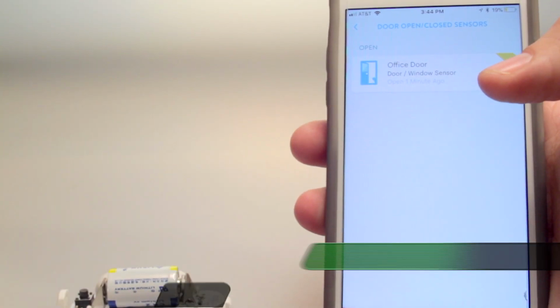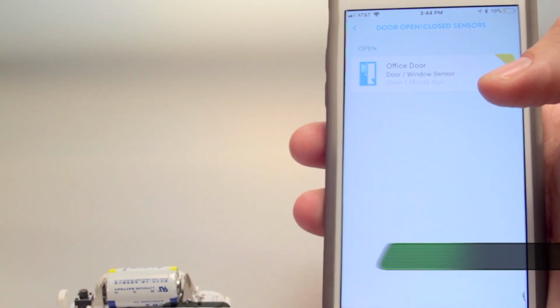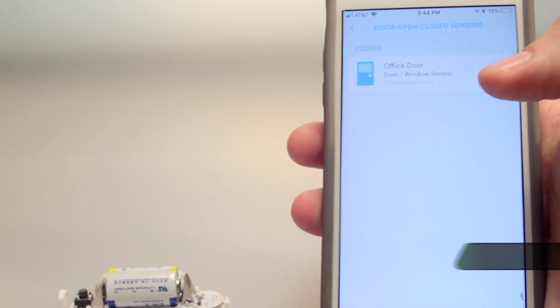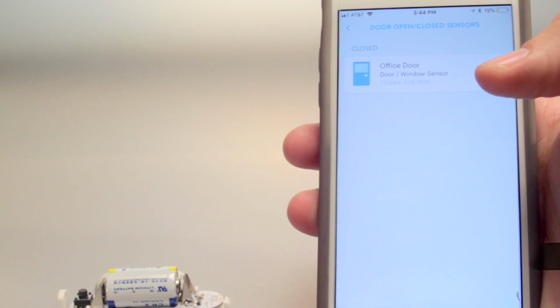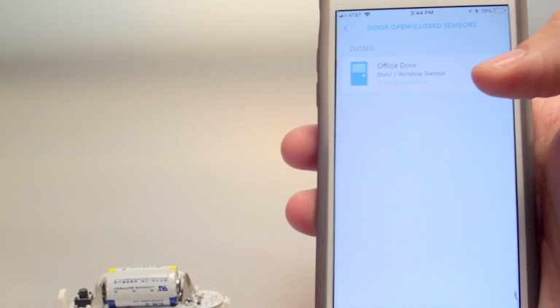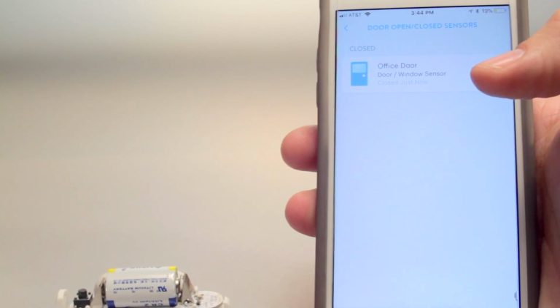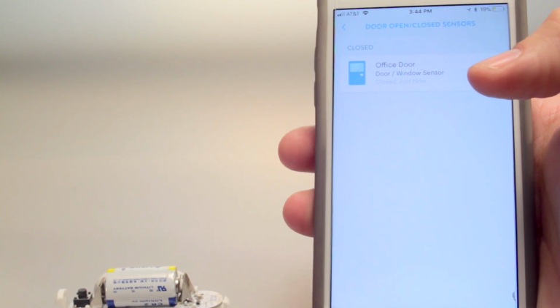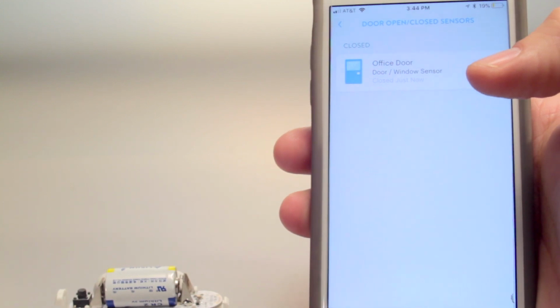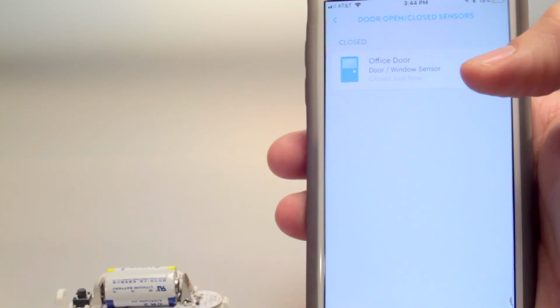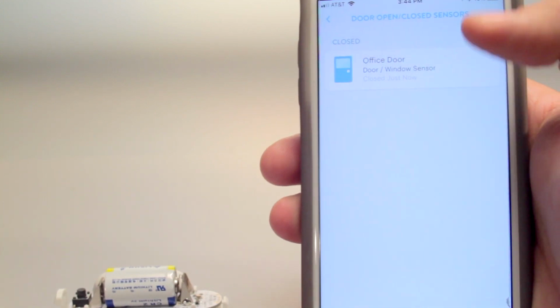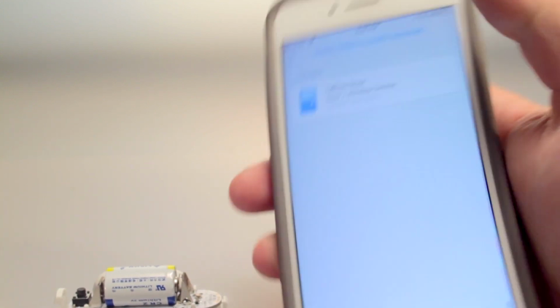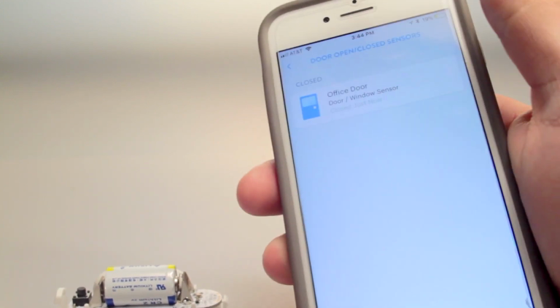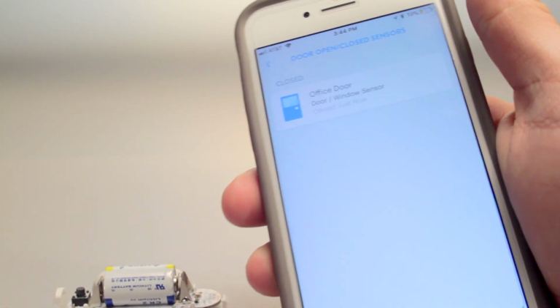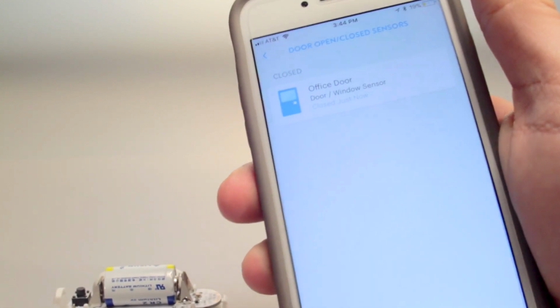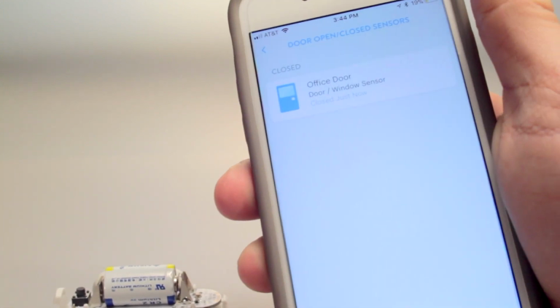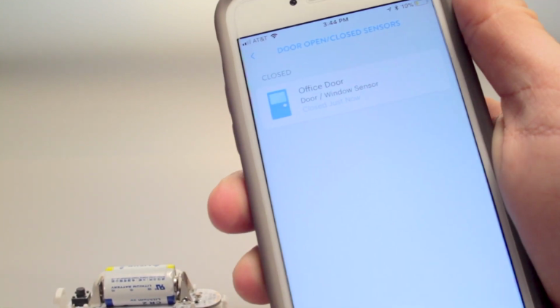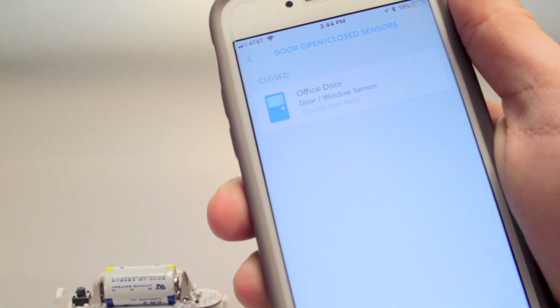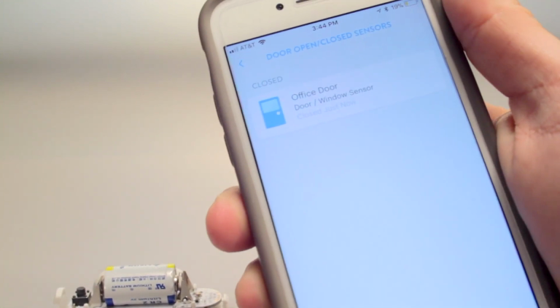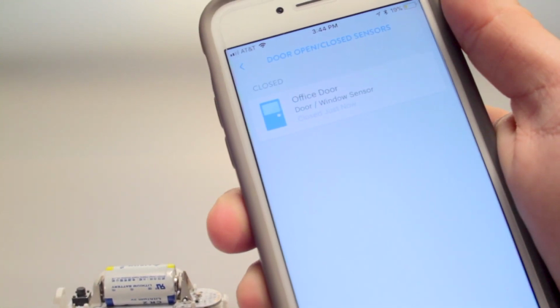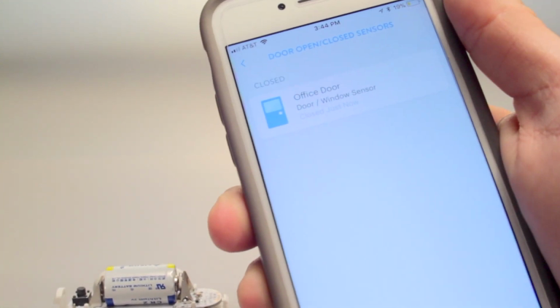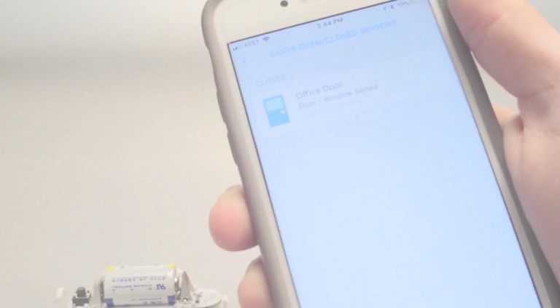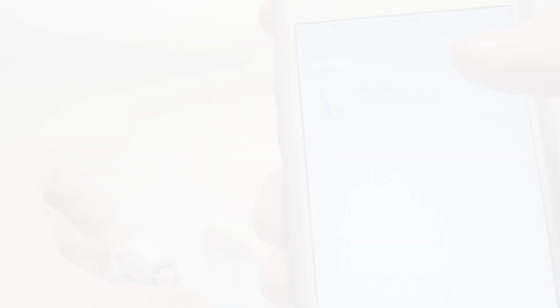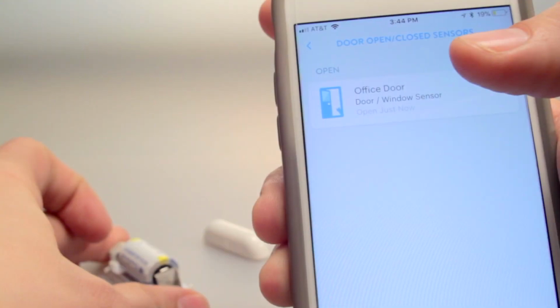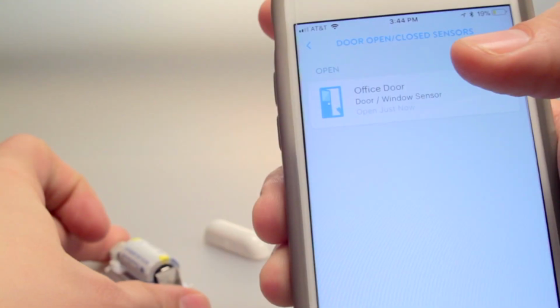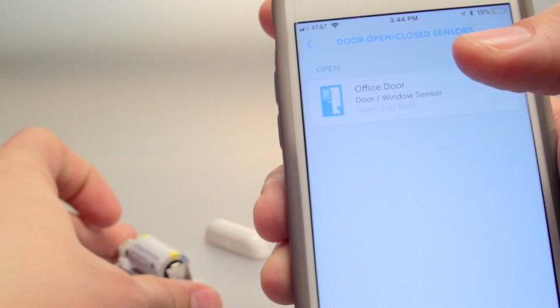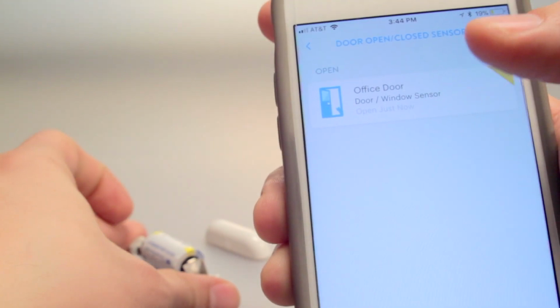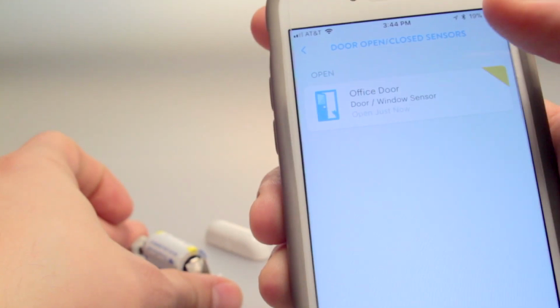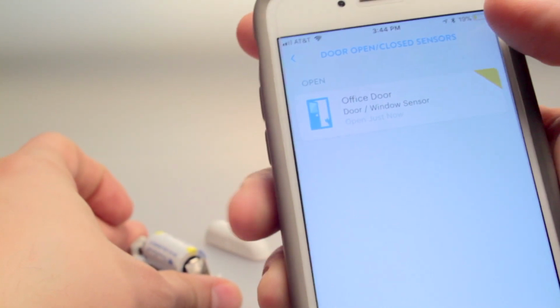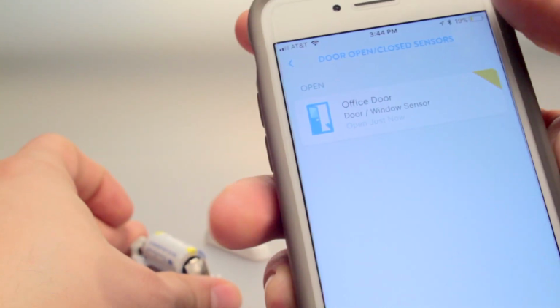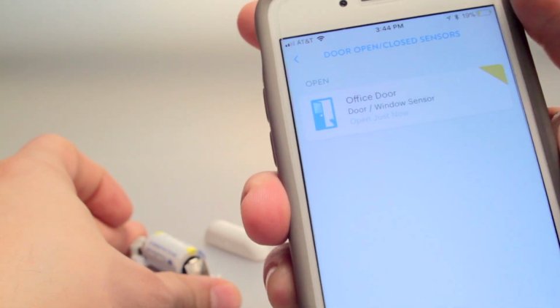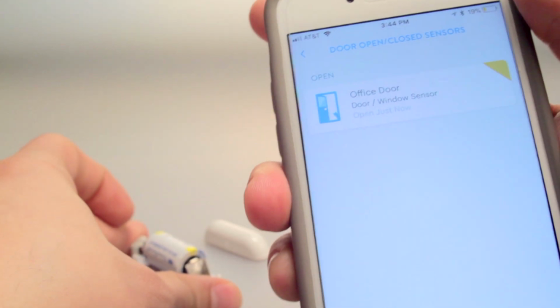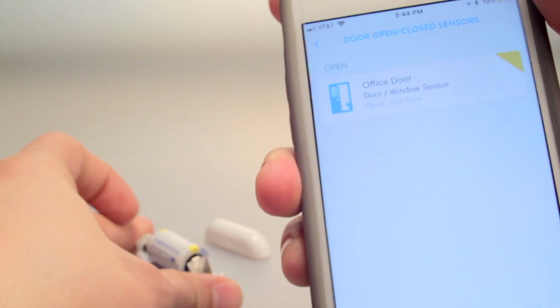Here's the sensor in action. And that's it, you're all set.